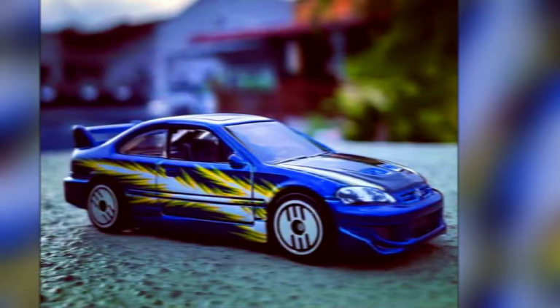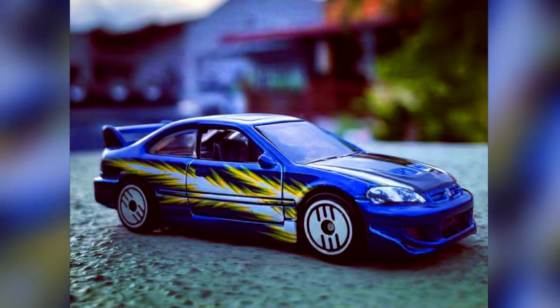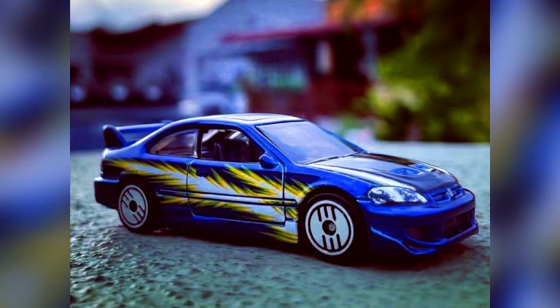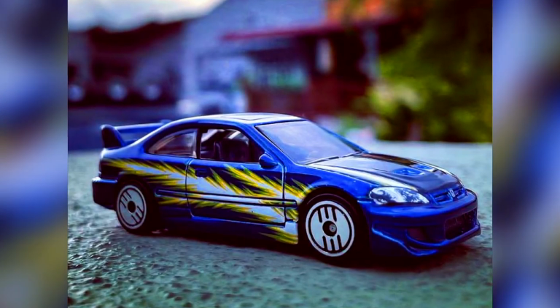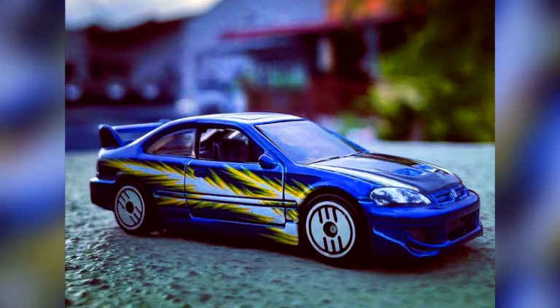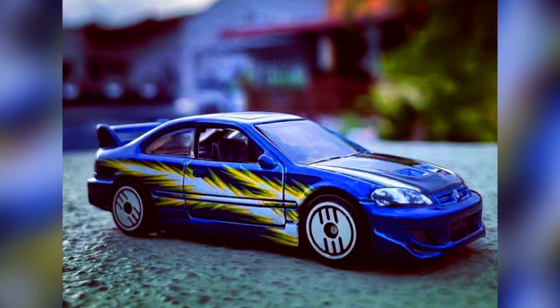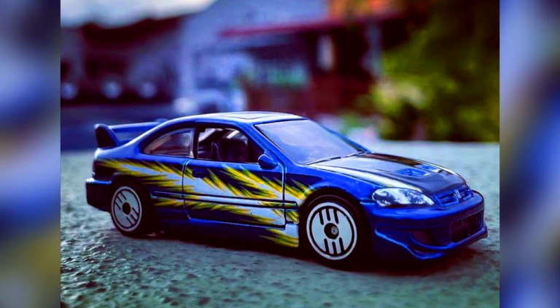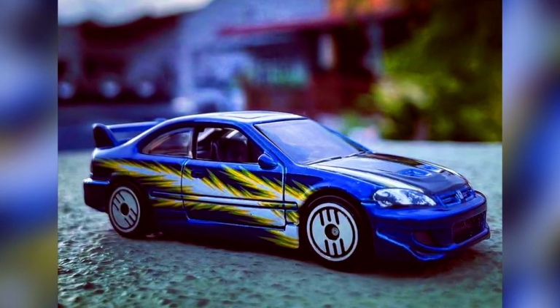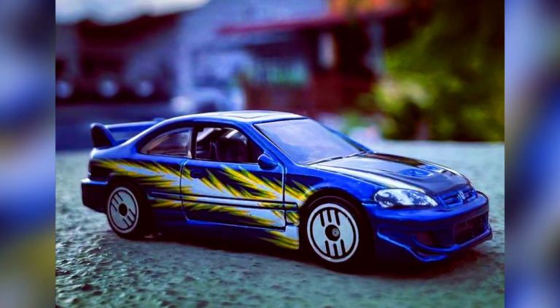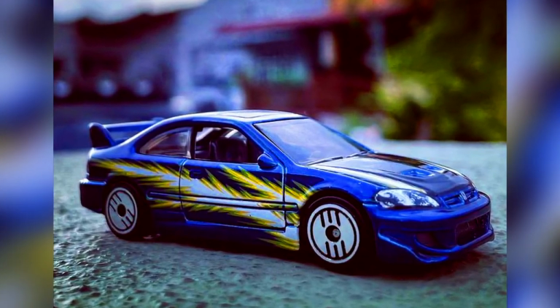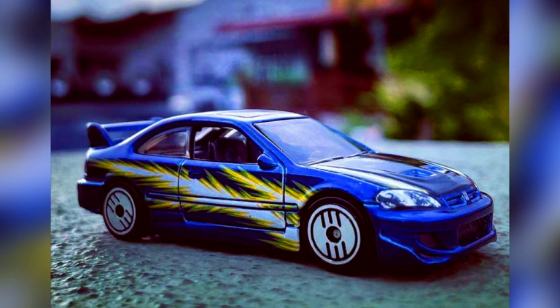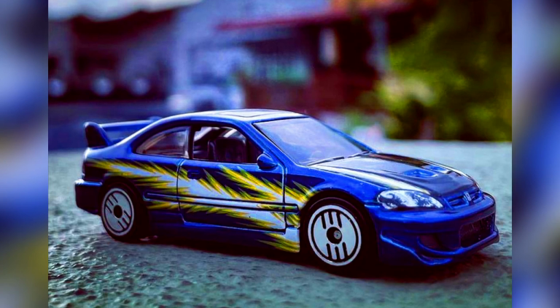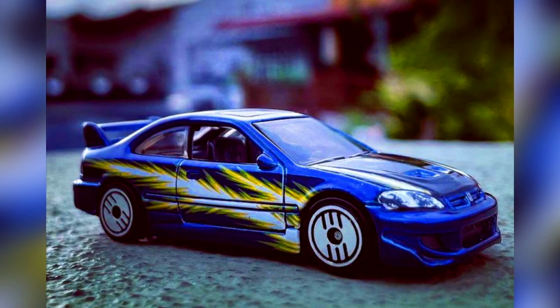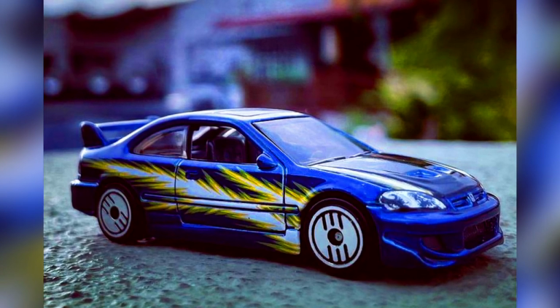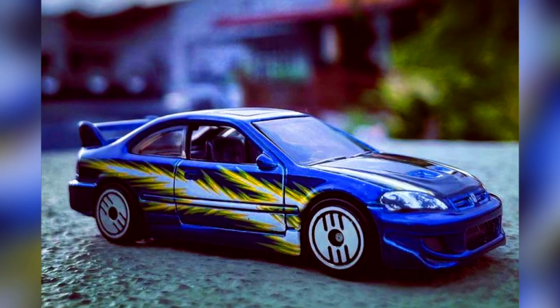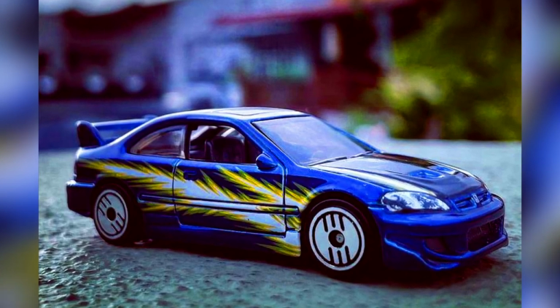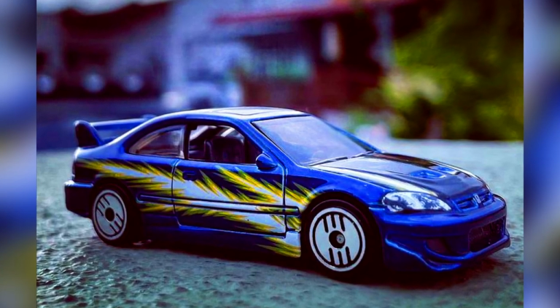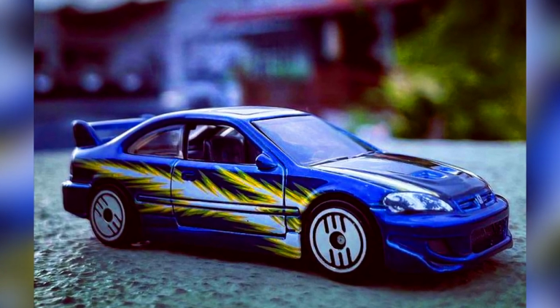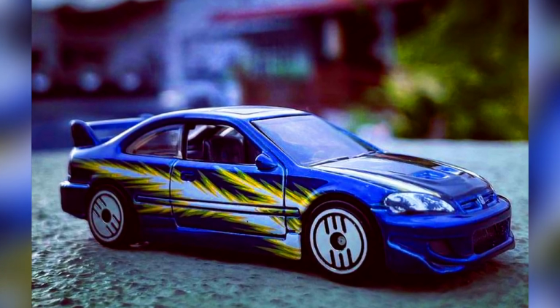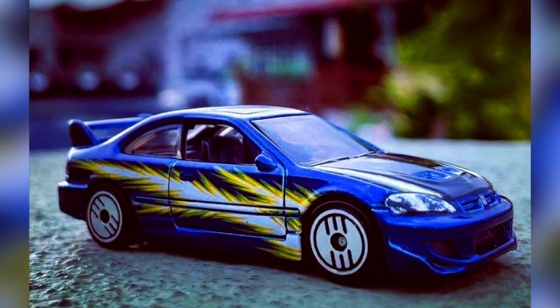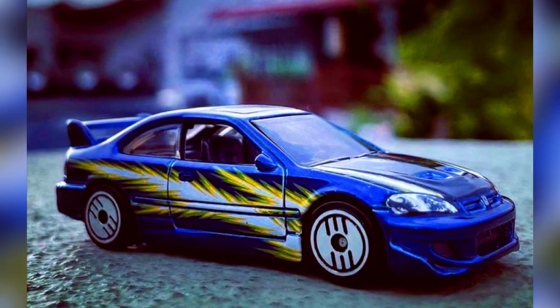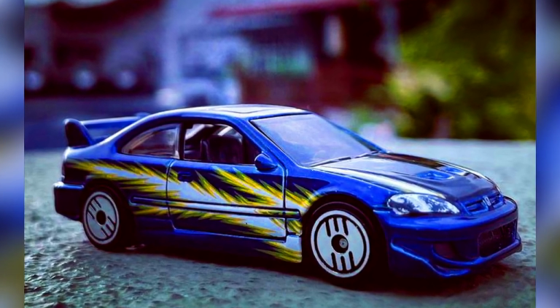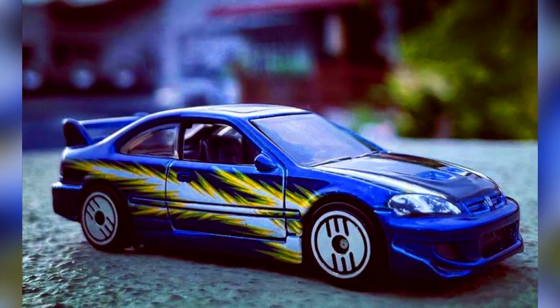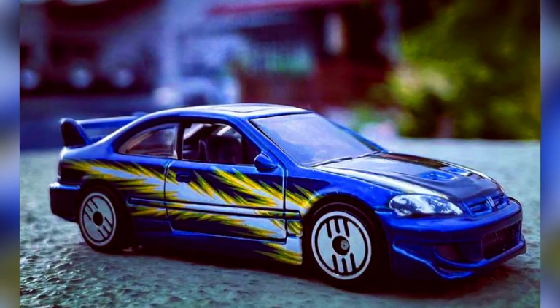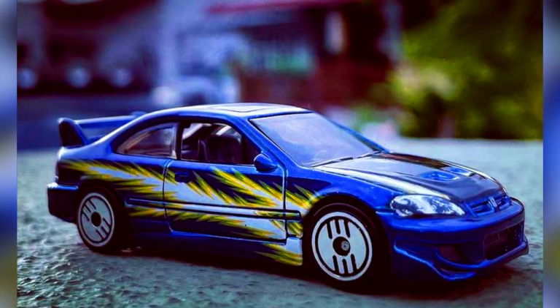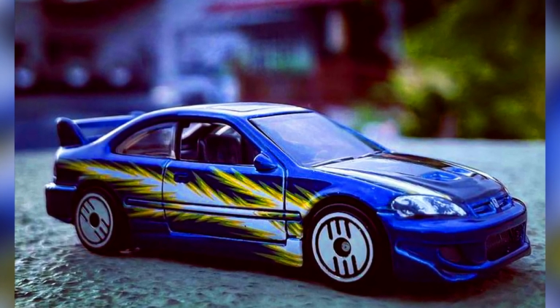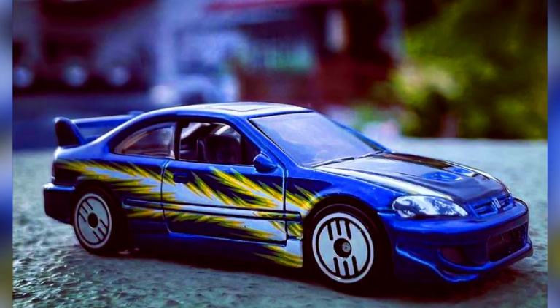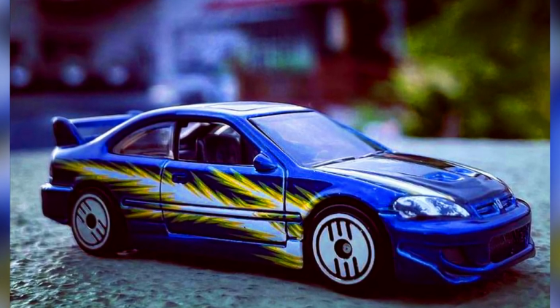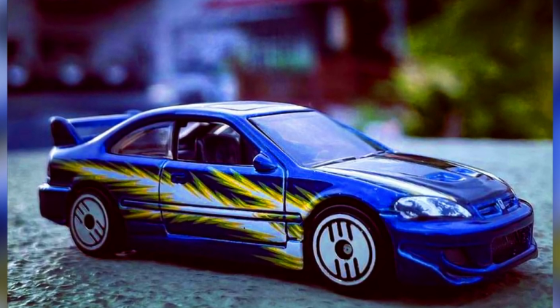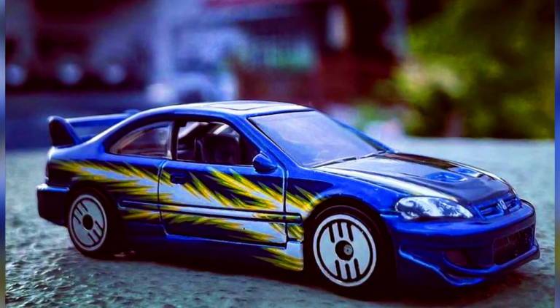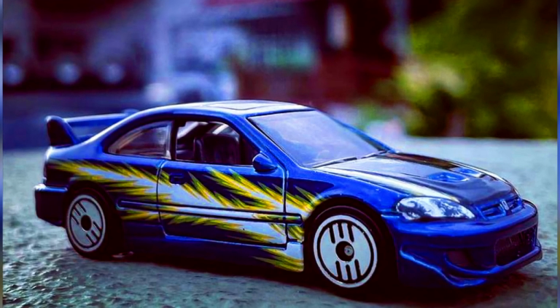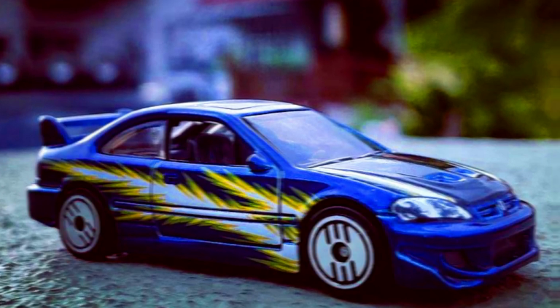A Honda Civic SI for a new batch of Target Hot Wheels Ultra Hot Series coming soon.